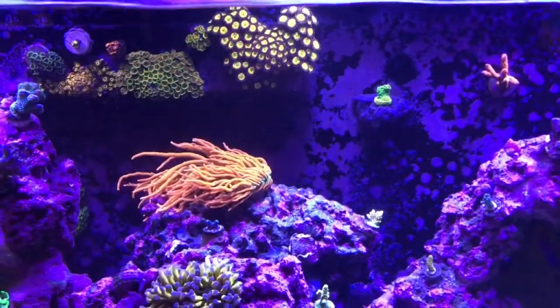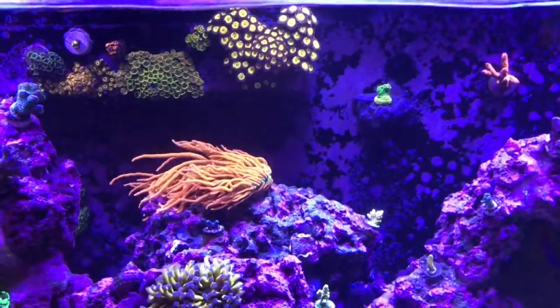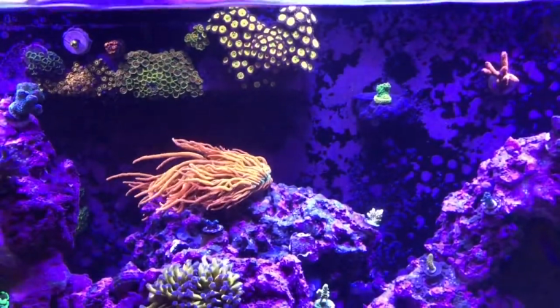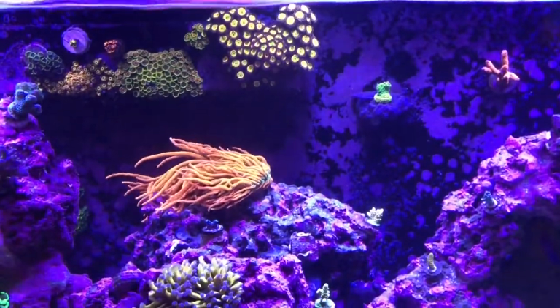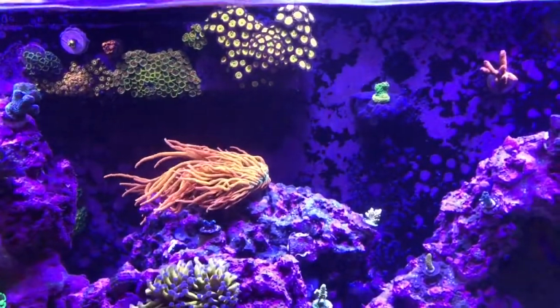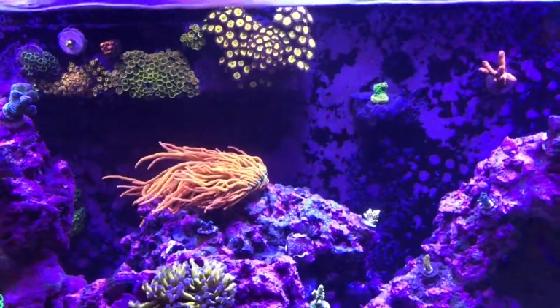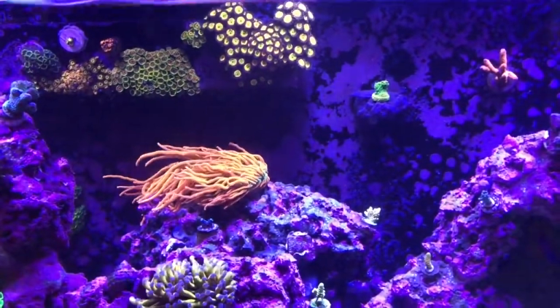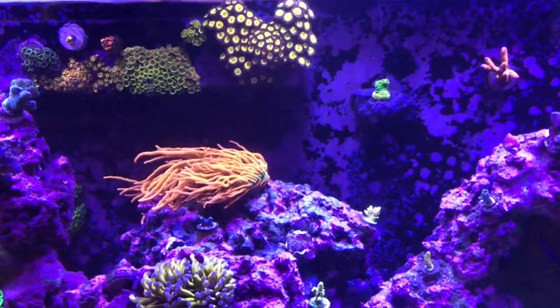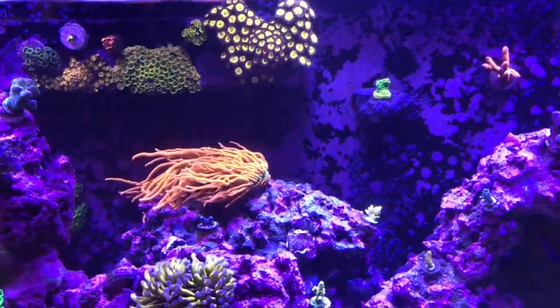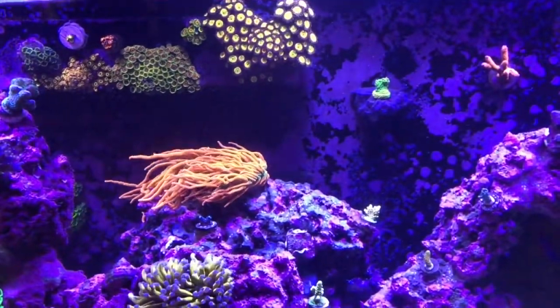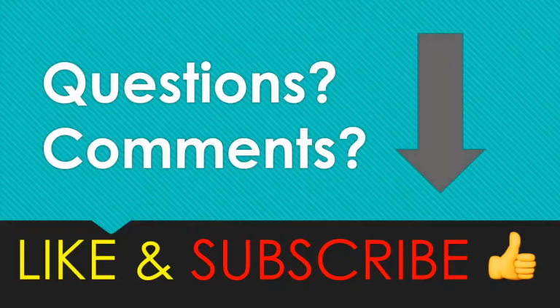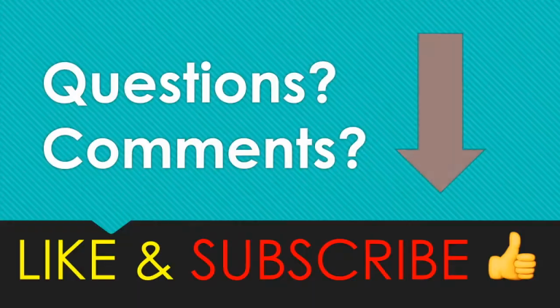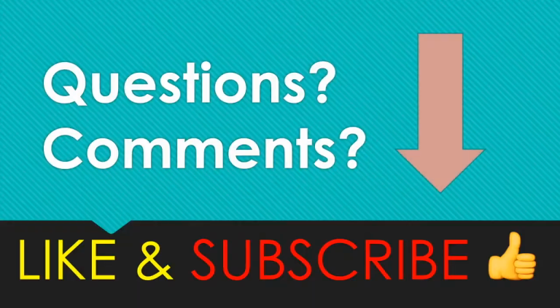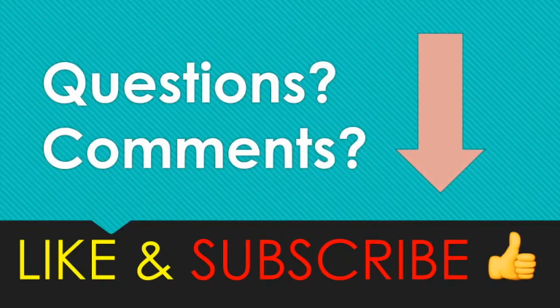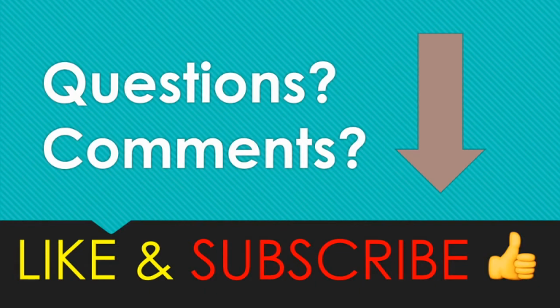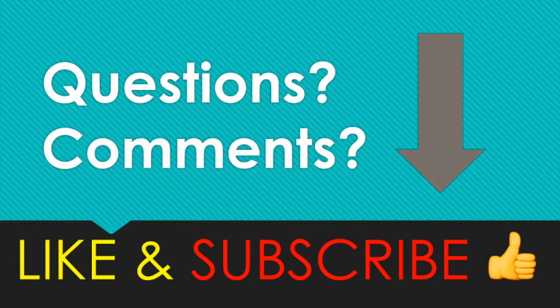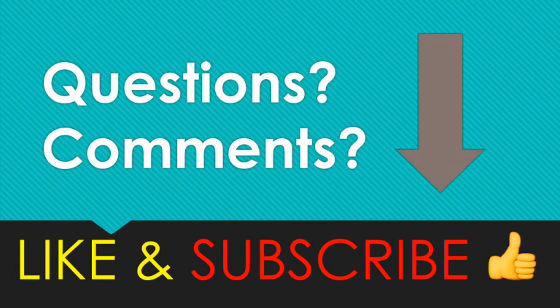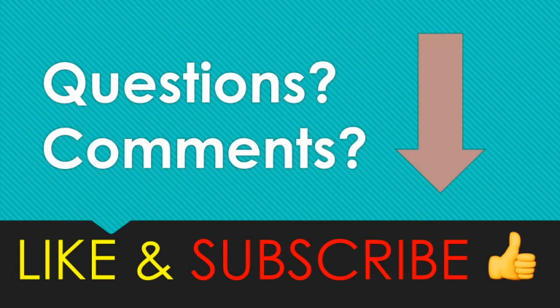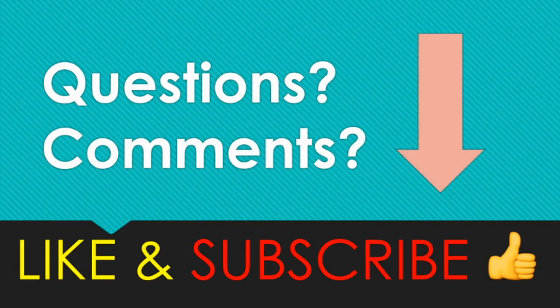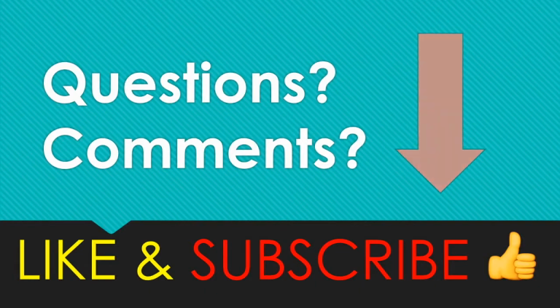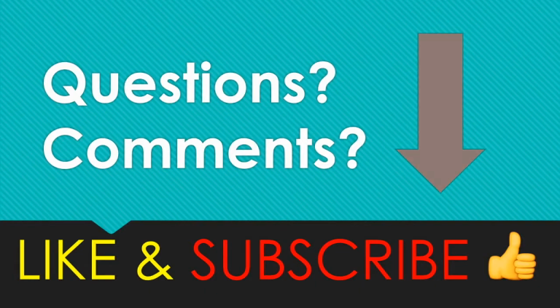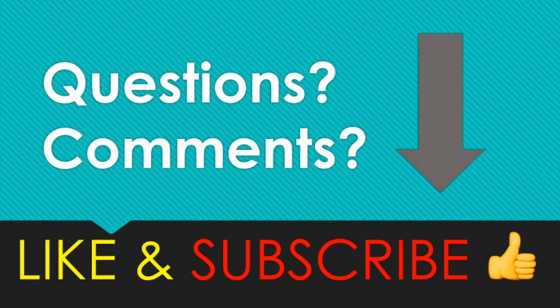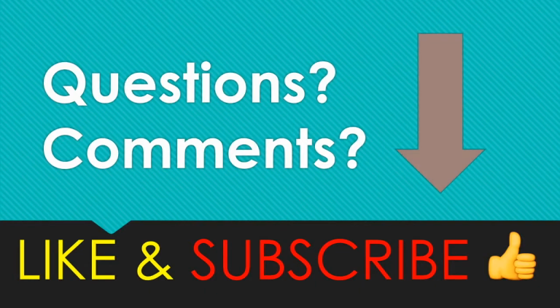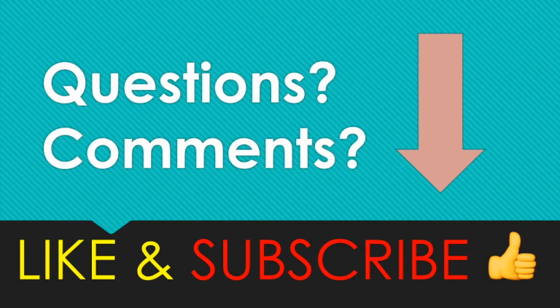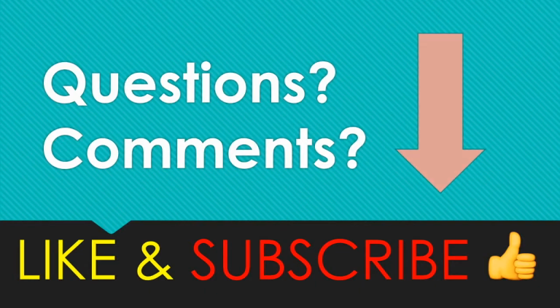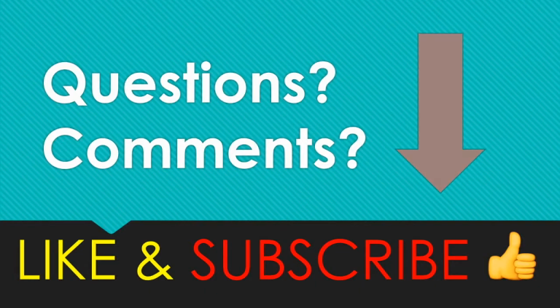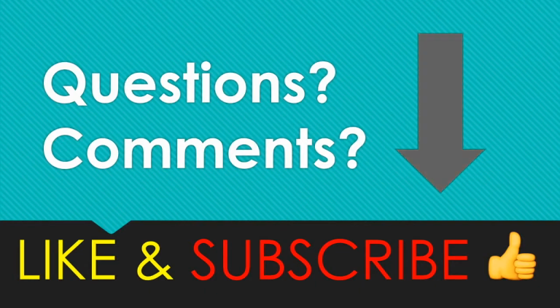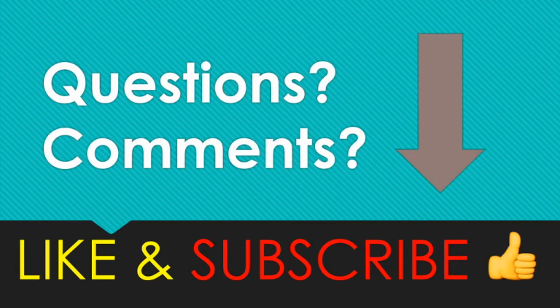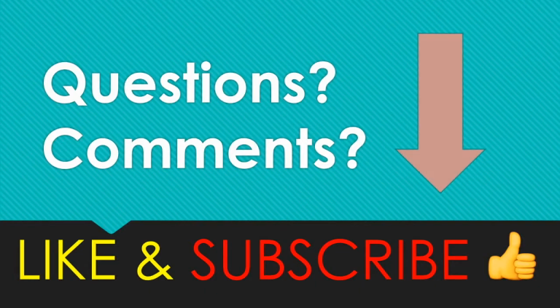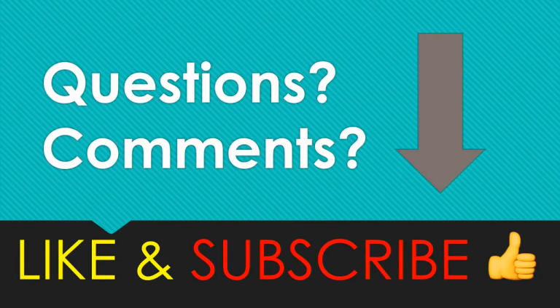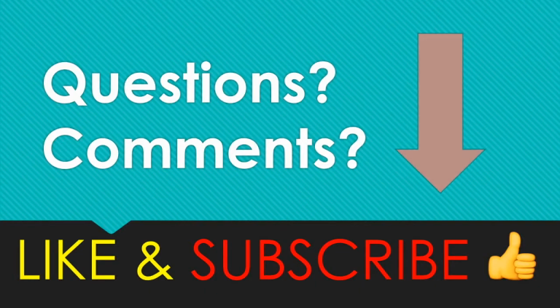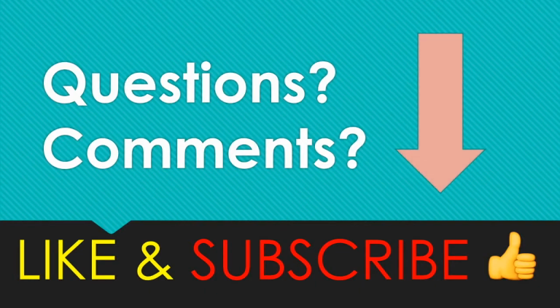I'll keep you guys updated. Thanks for watching — don't forget to leave a like and subscribe. Bye!